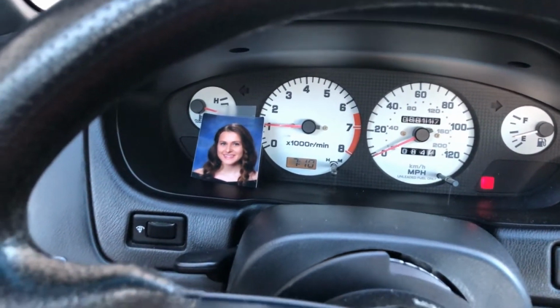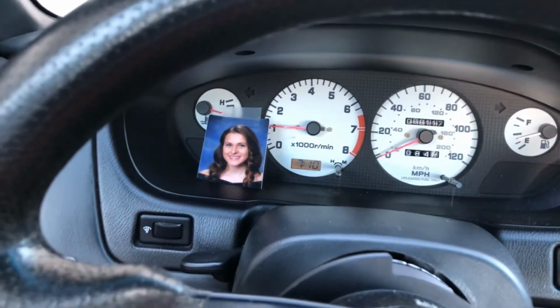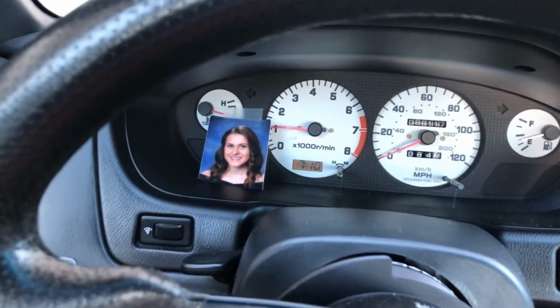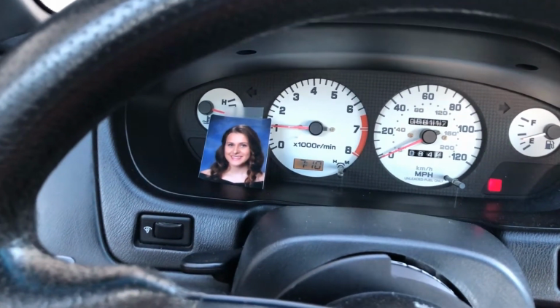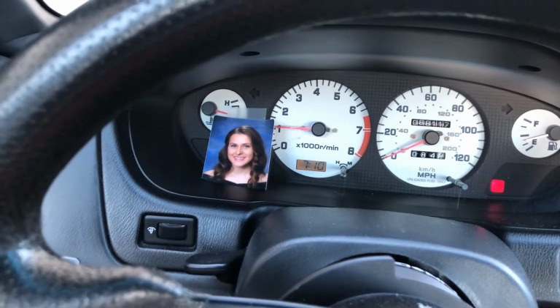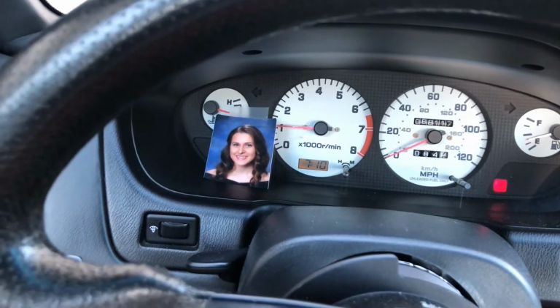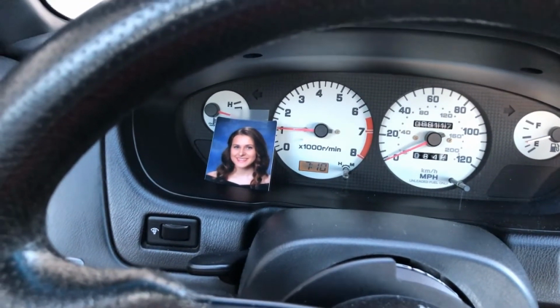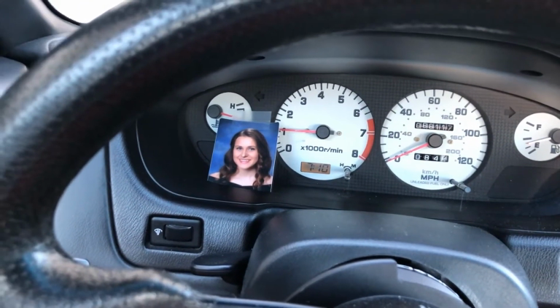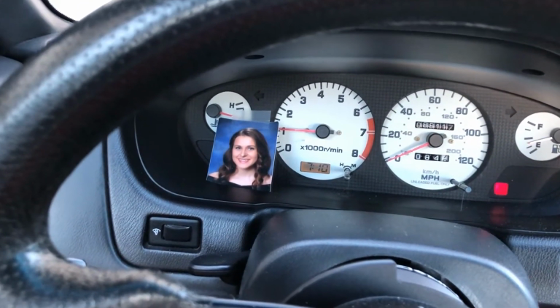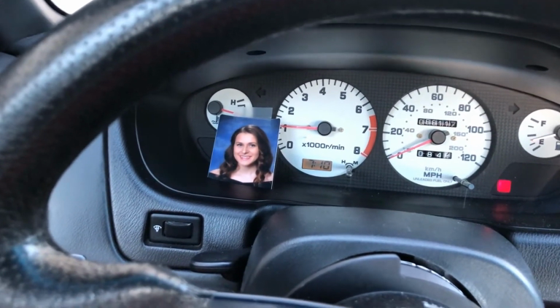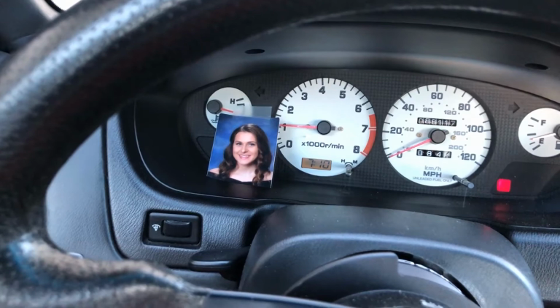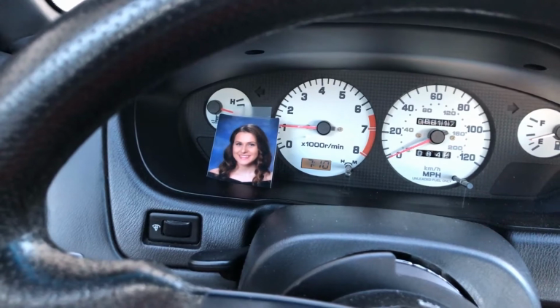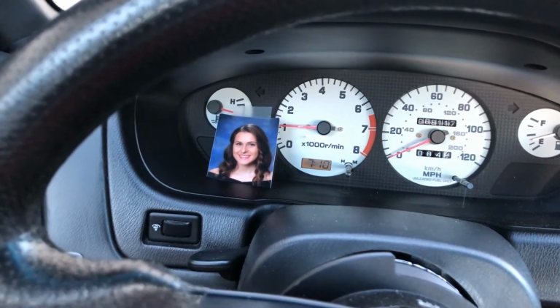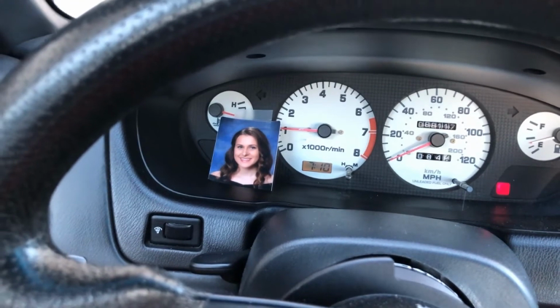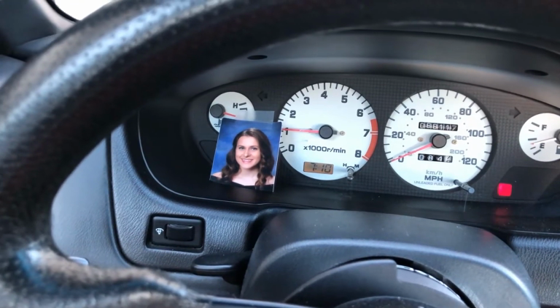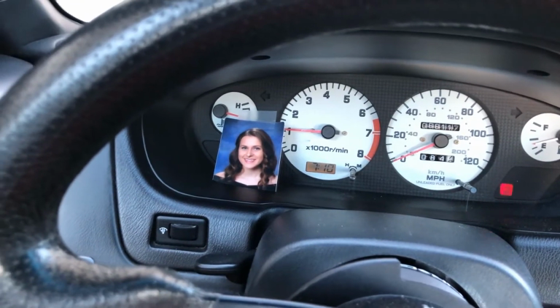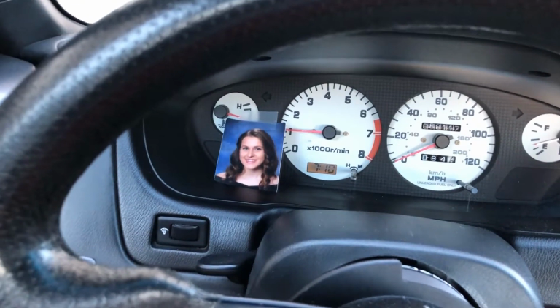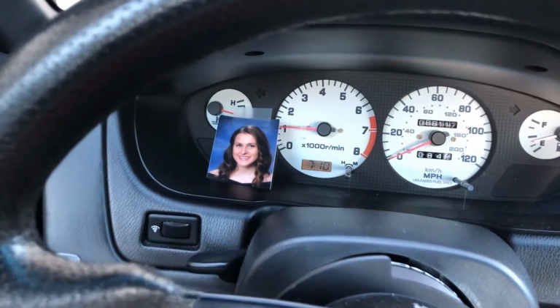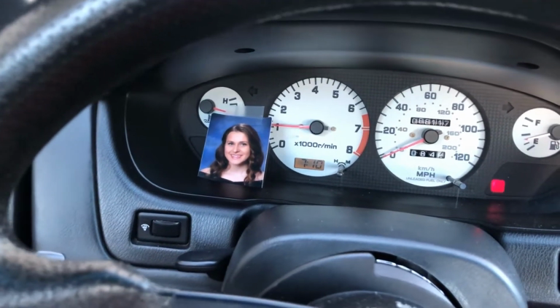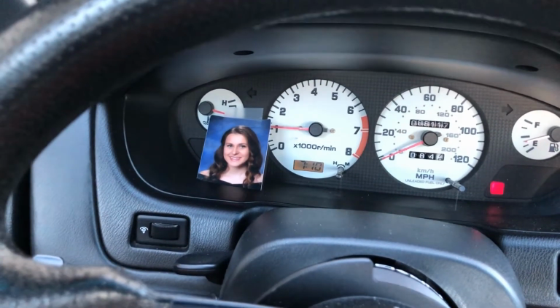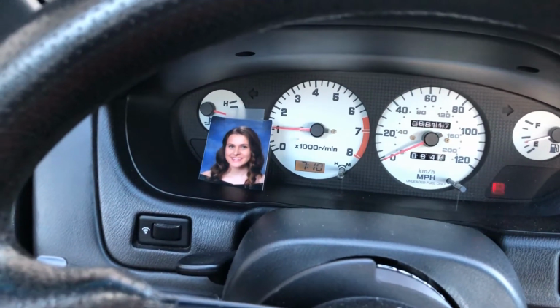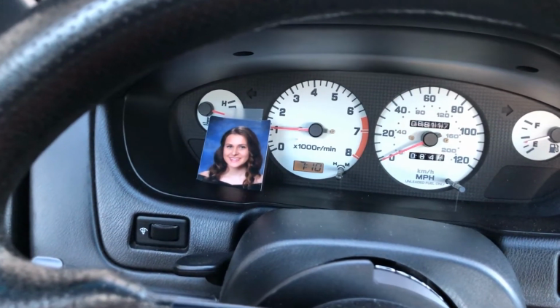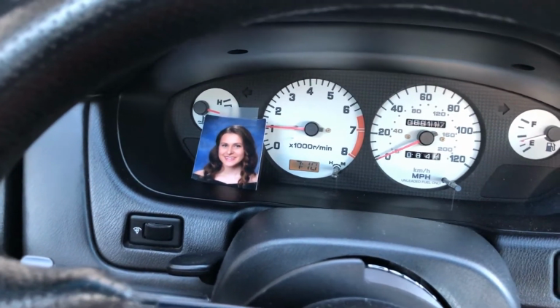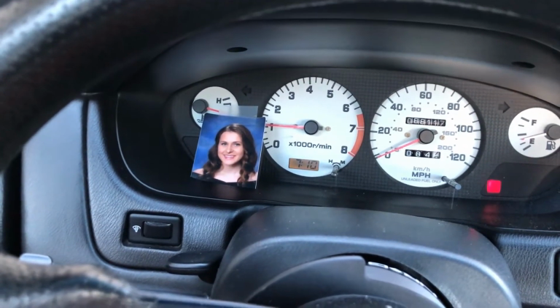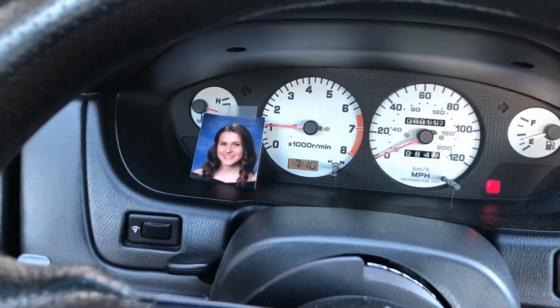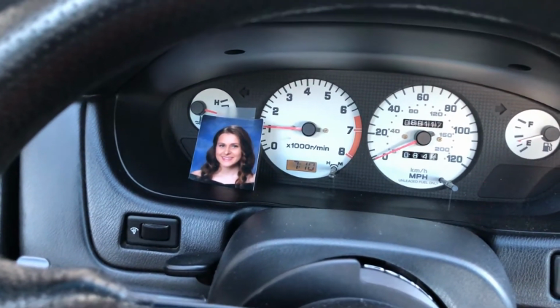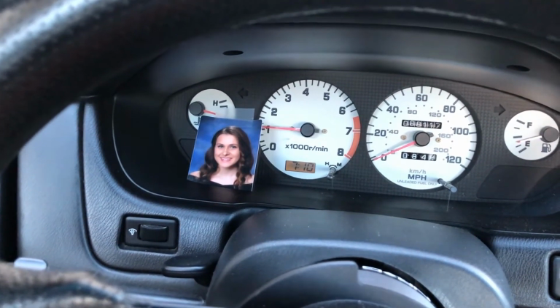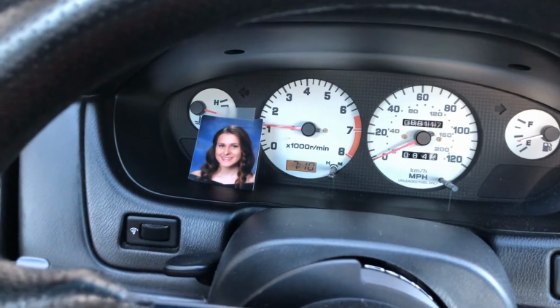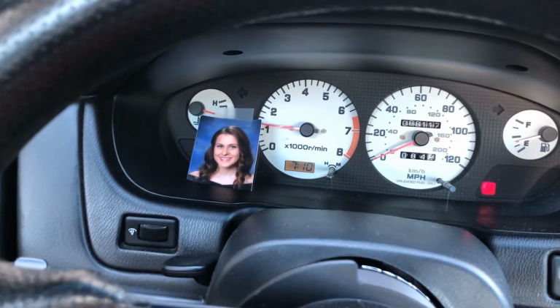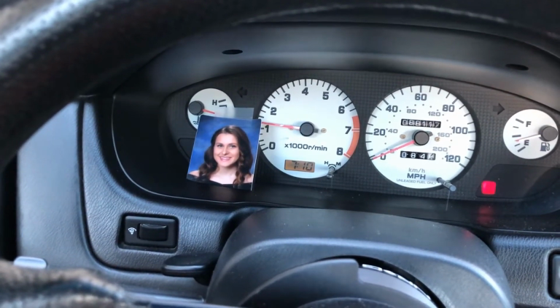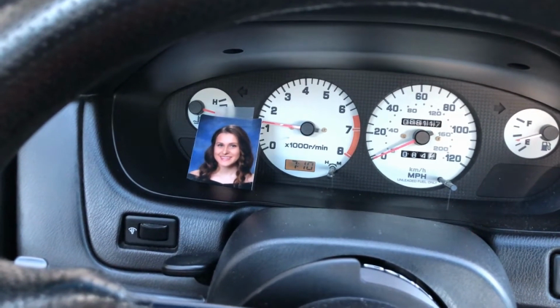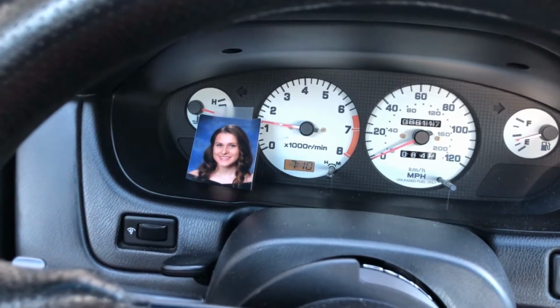Step number three: once you have your blower motor and AC settings dialed in and the thermometer installed, go to your cluster and raise your RPMs from 1,200 to 2,000, keeping it in between that range. Go ahead and rev it up a little.